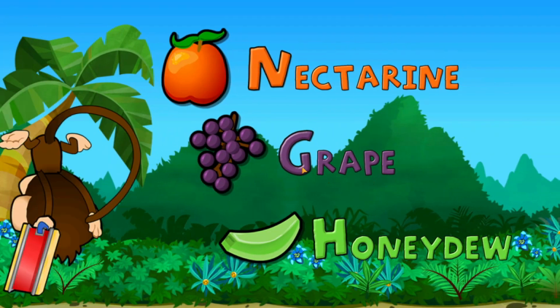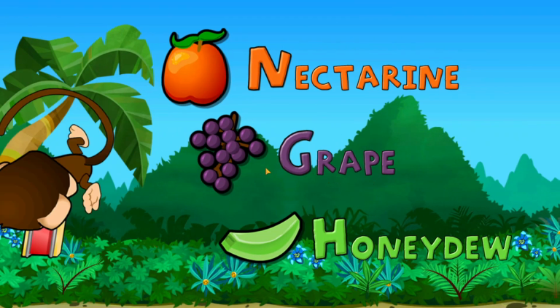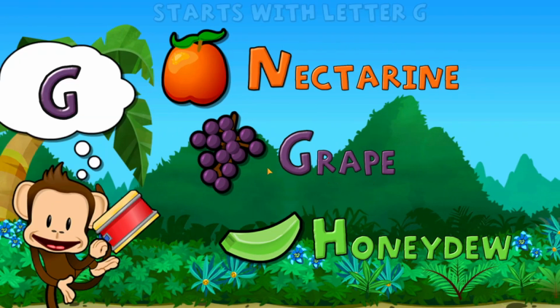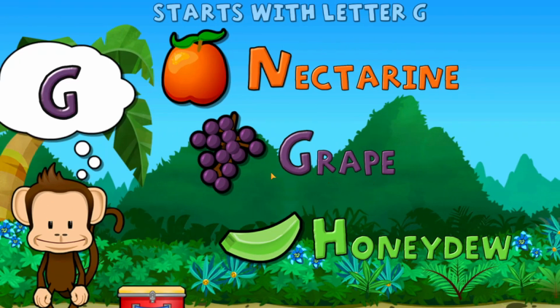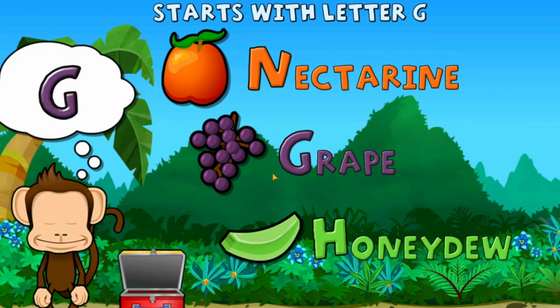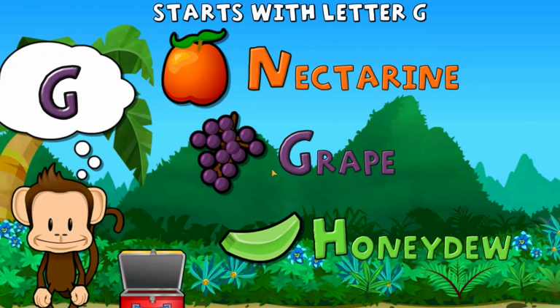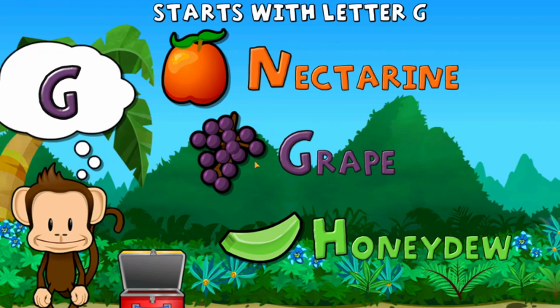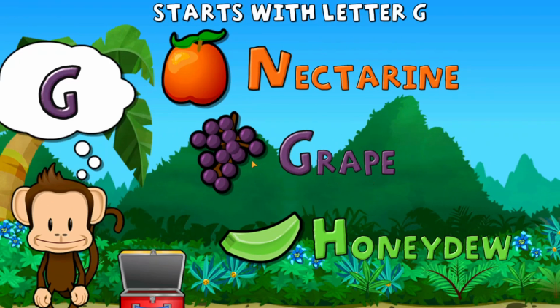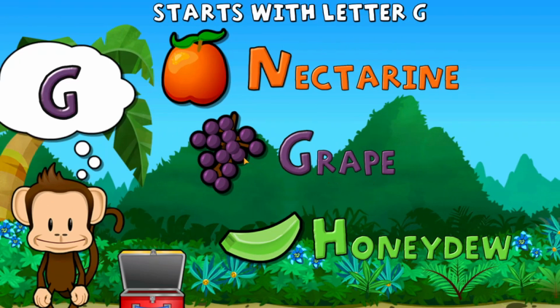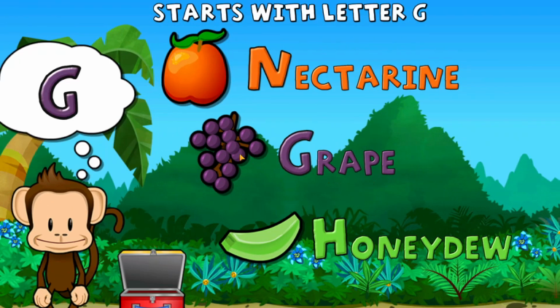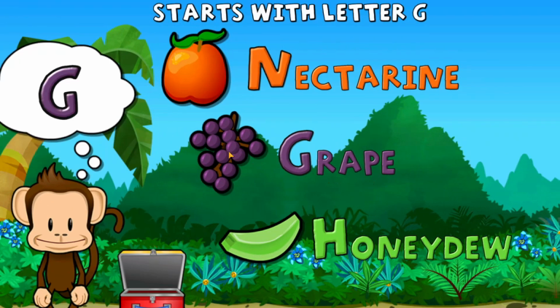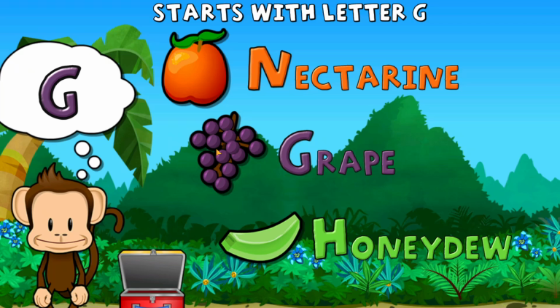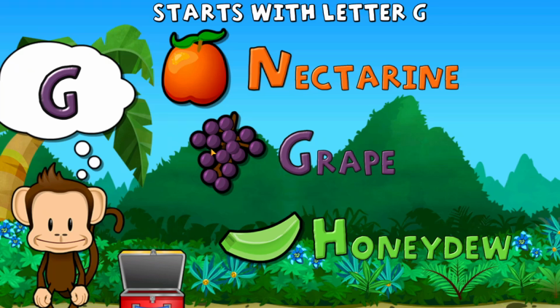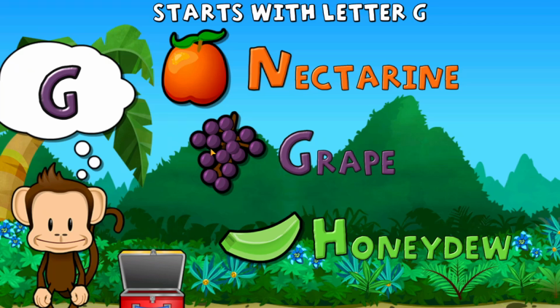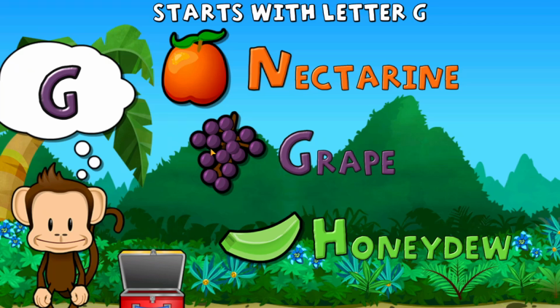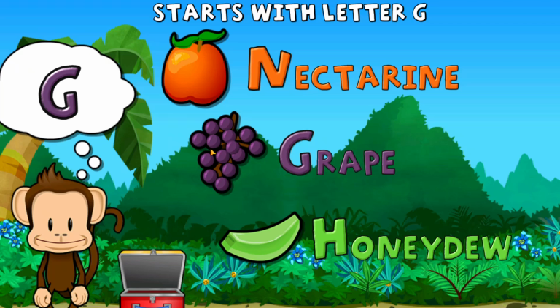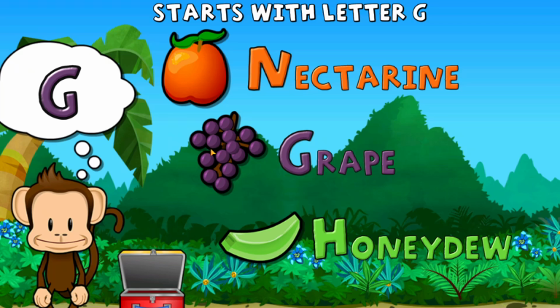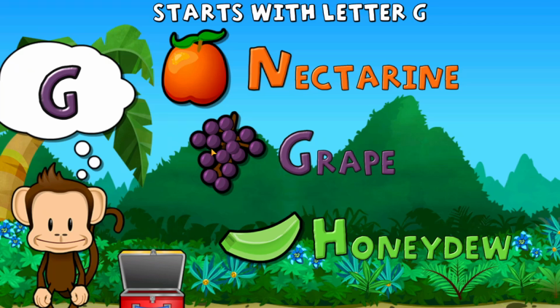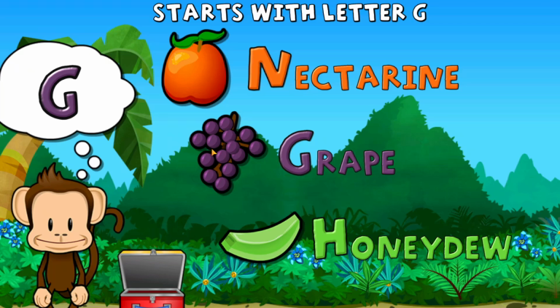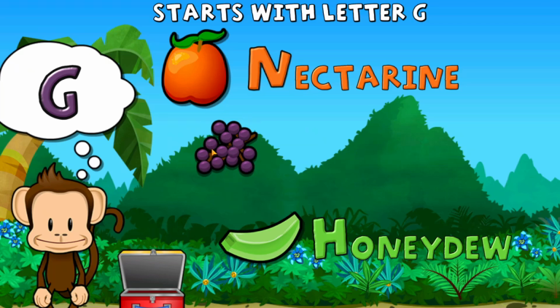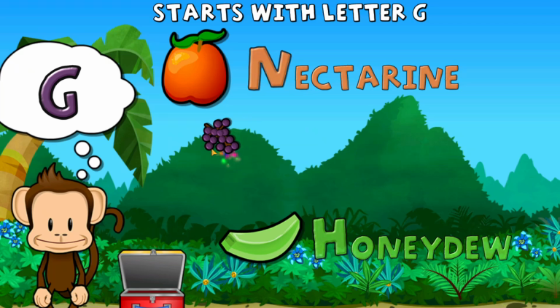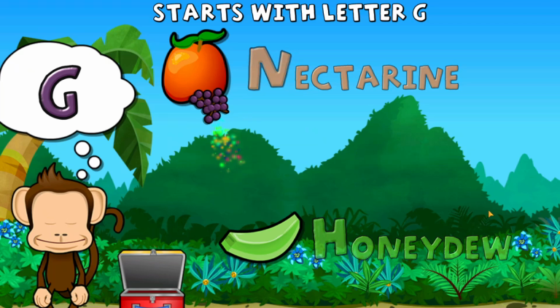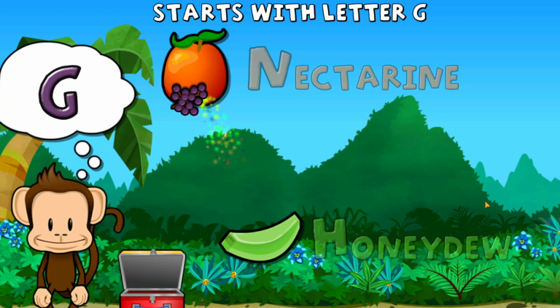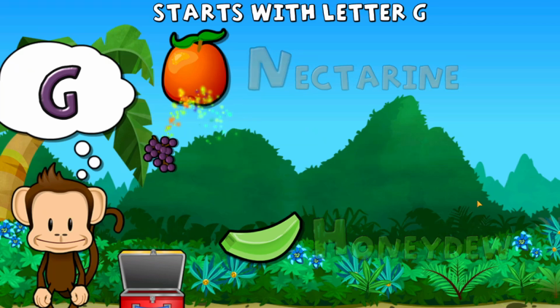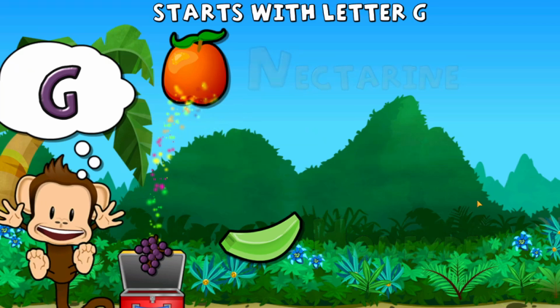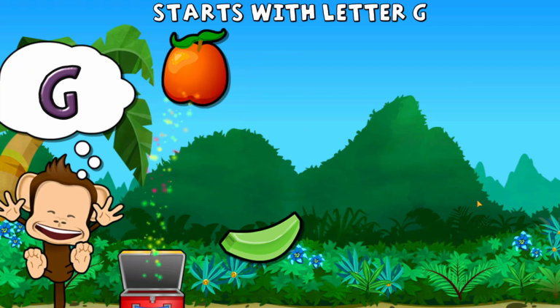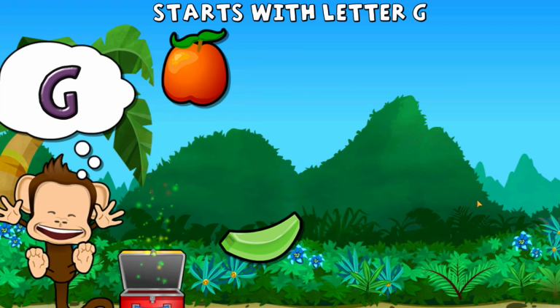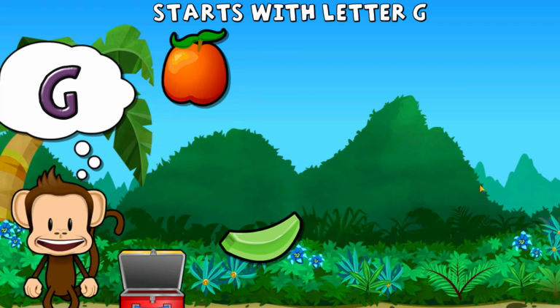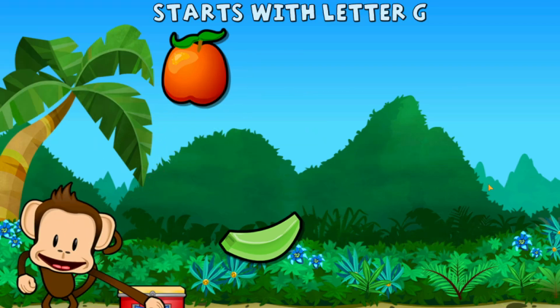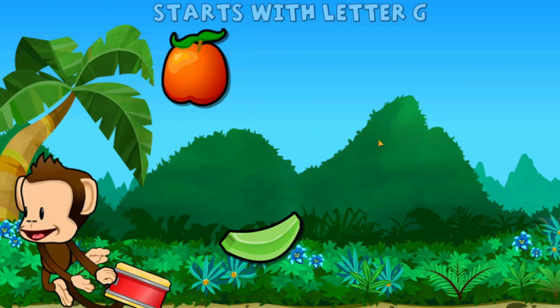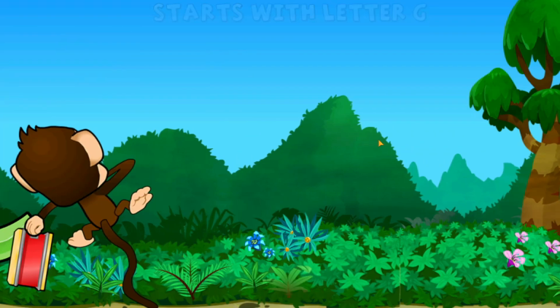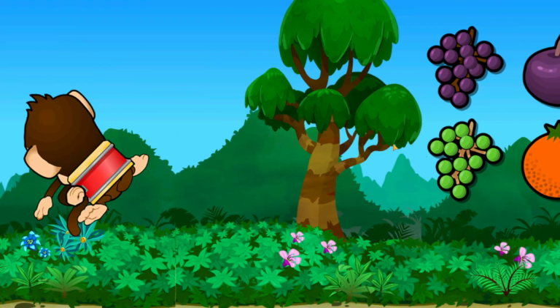Touch the fruit that starts with the letter G. G. Grape! Great work!